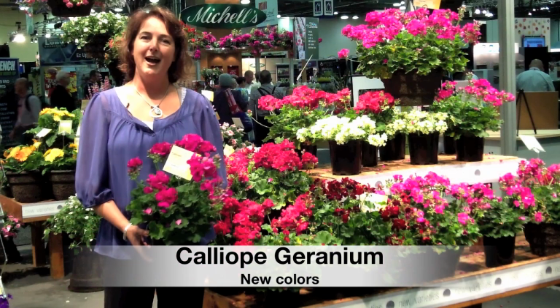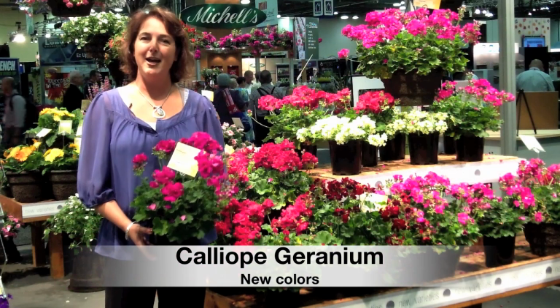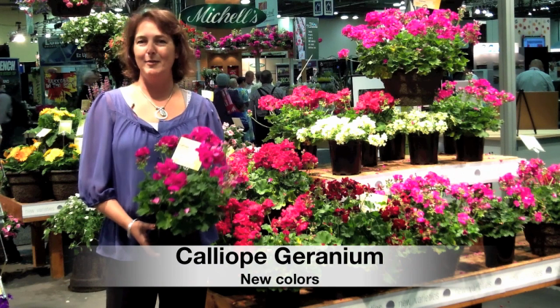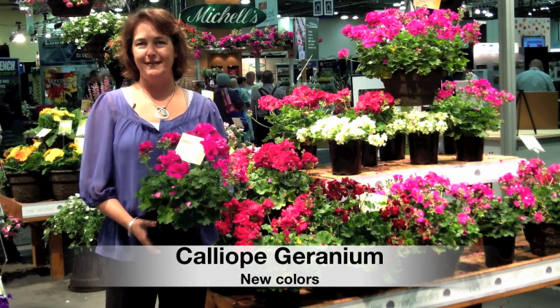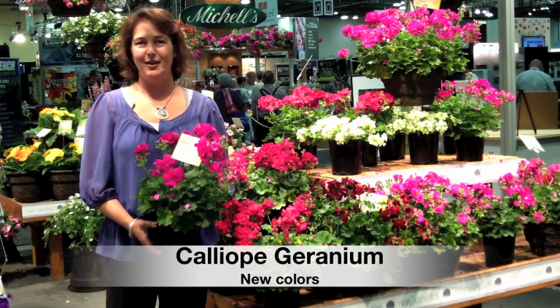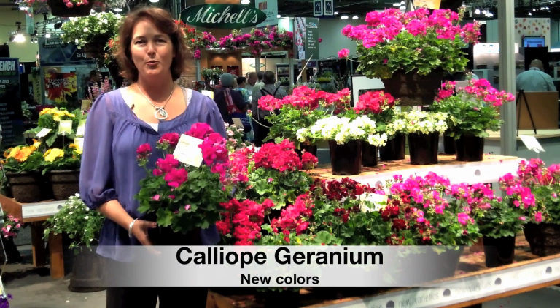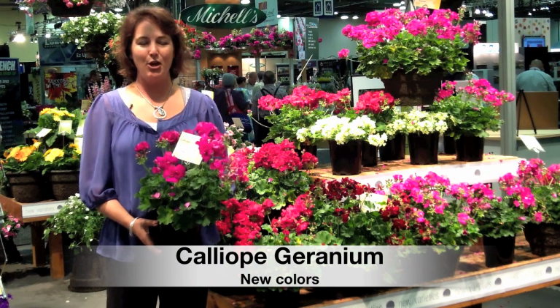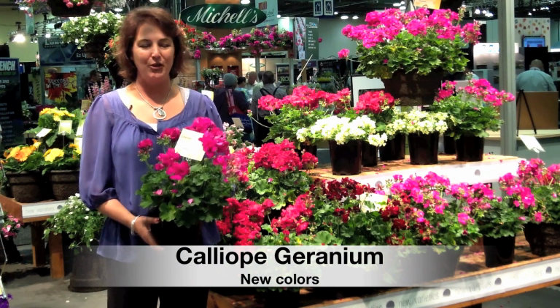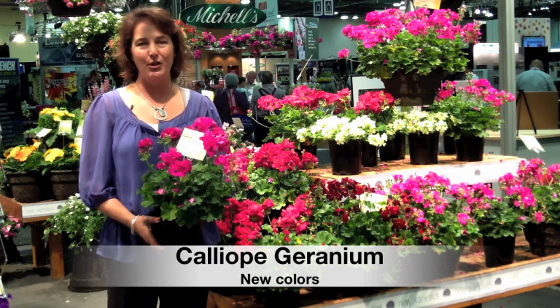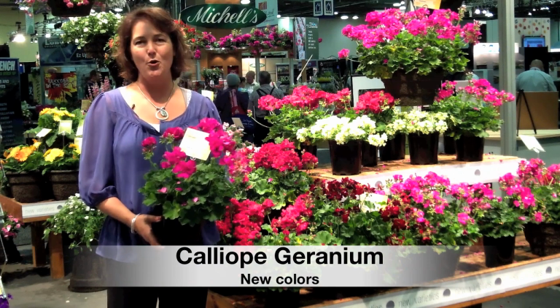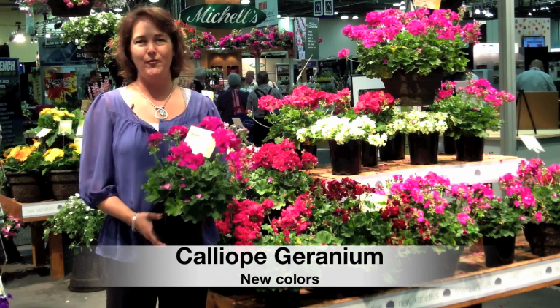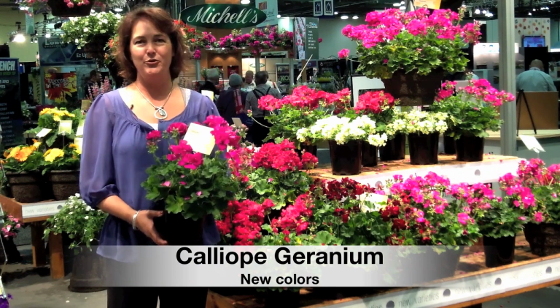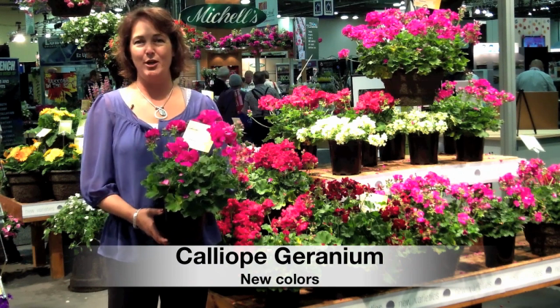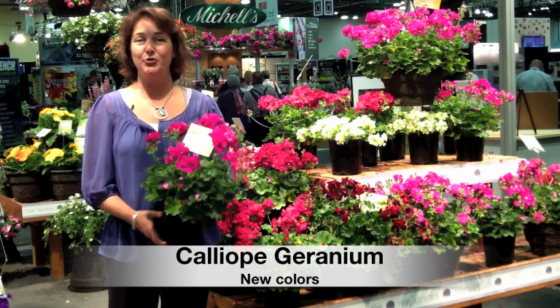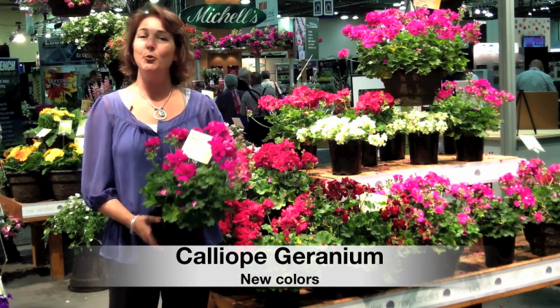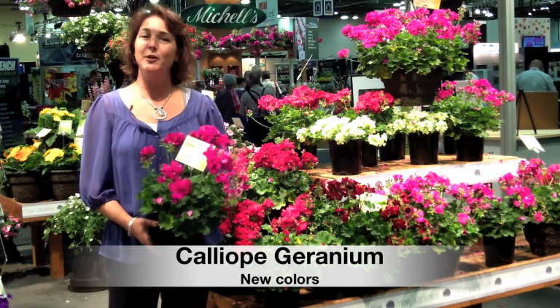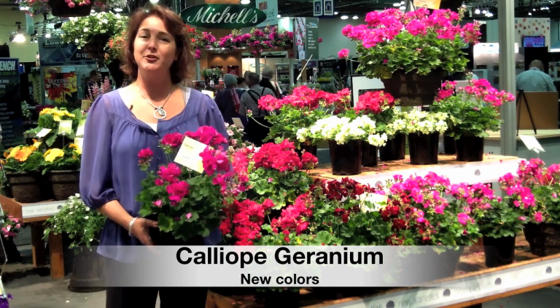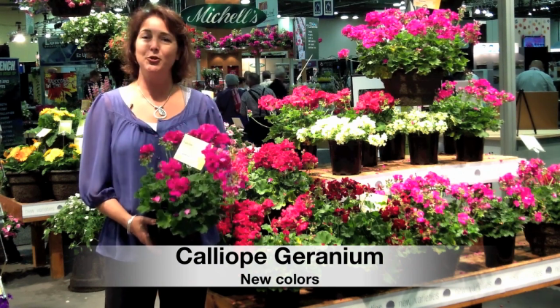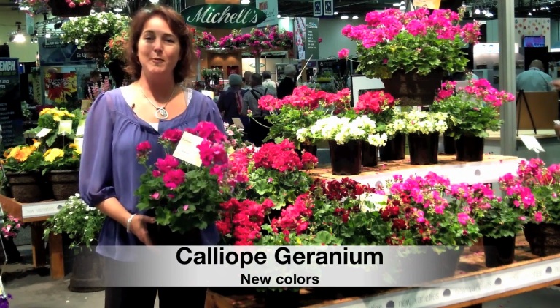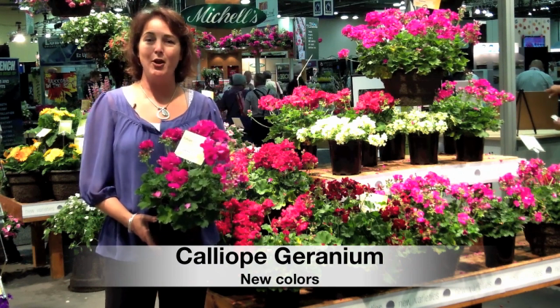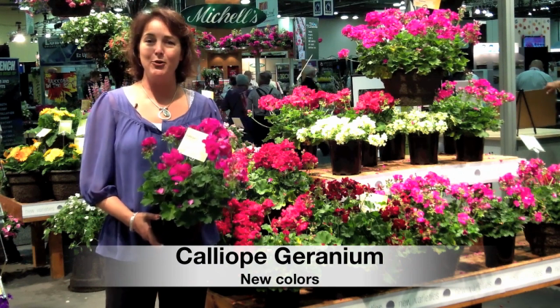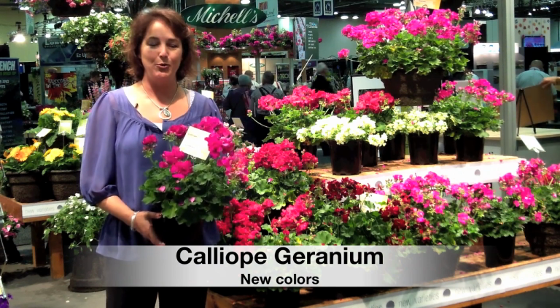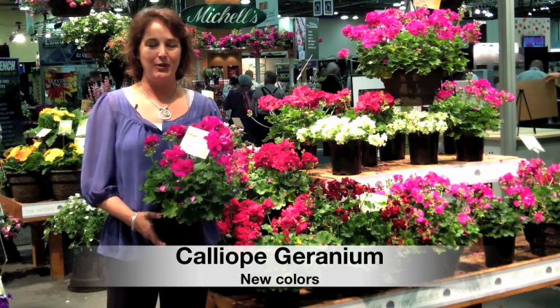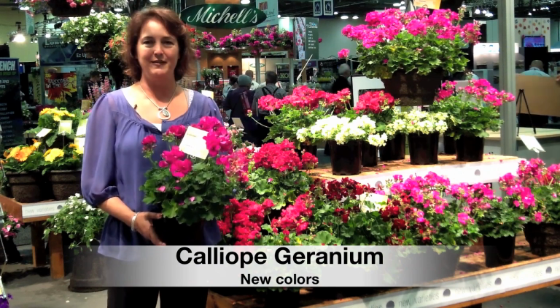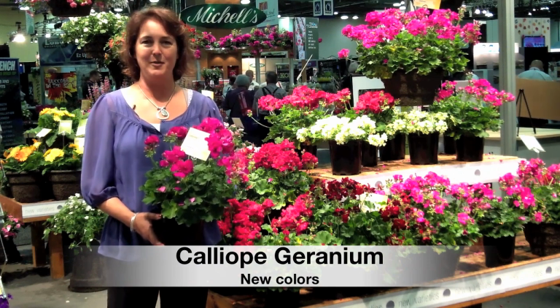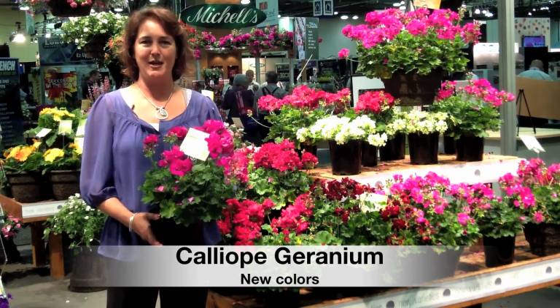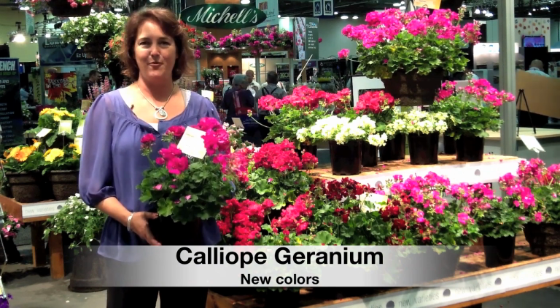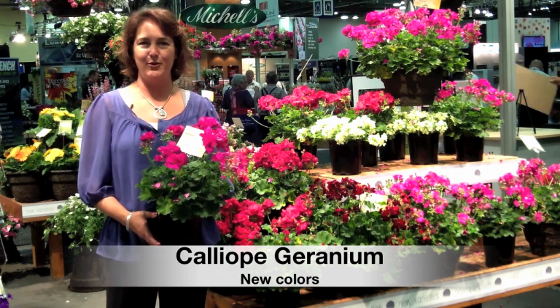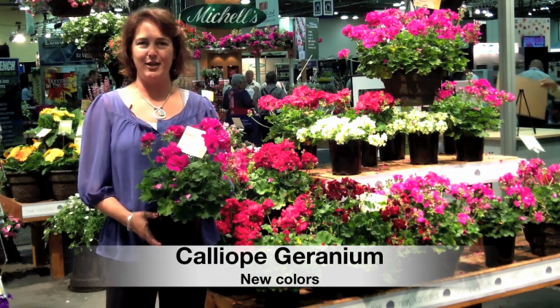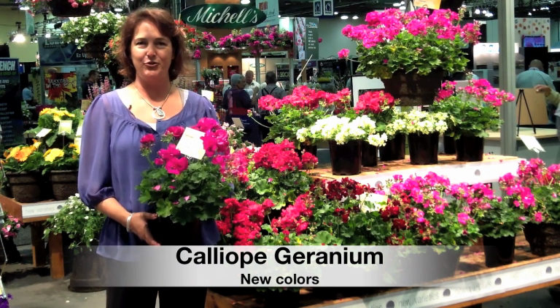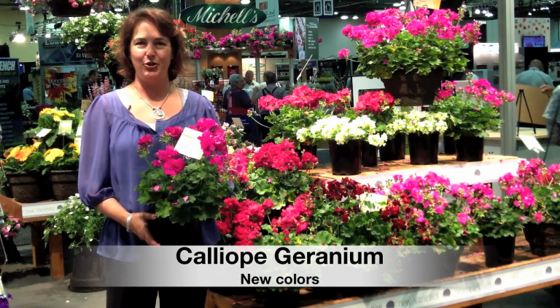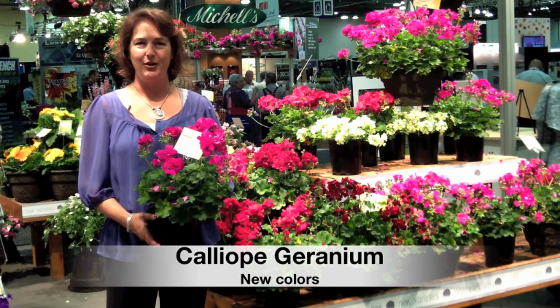Hi, I'm Lisa, and we're here at the OFA trade show where we get to learn about all the new things coming out for the next year.